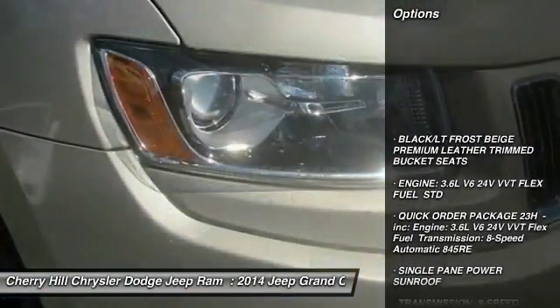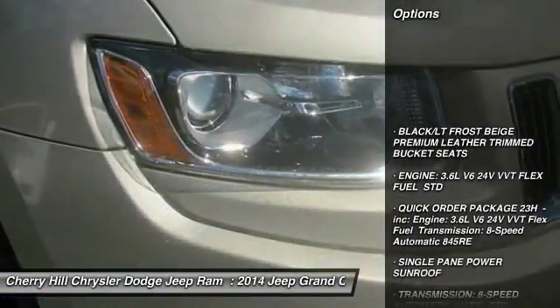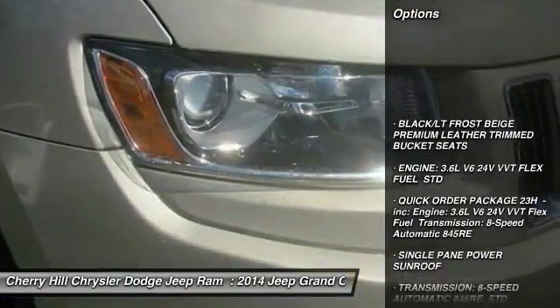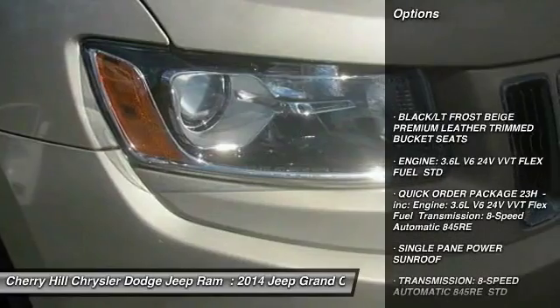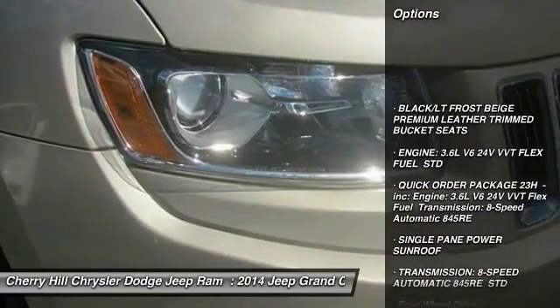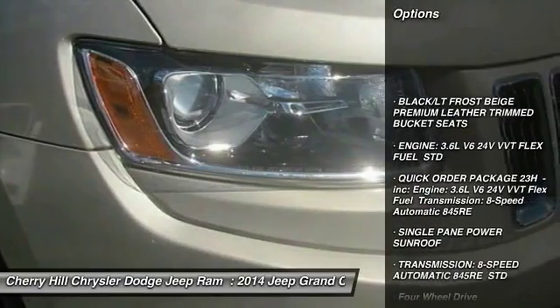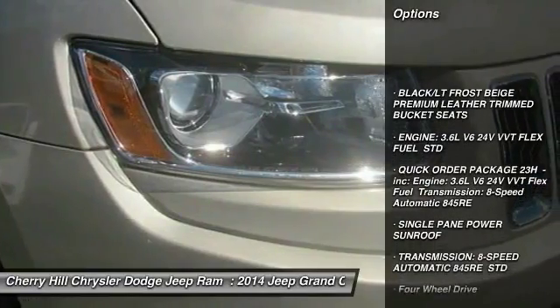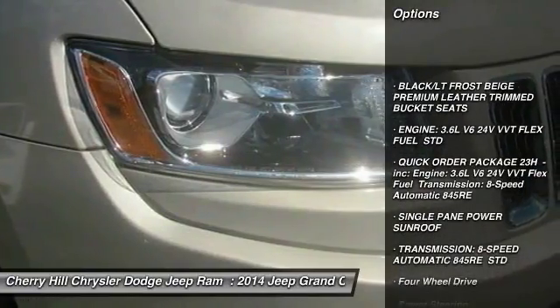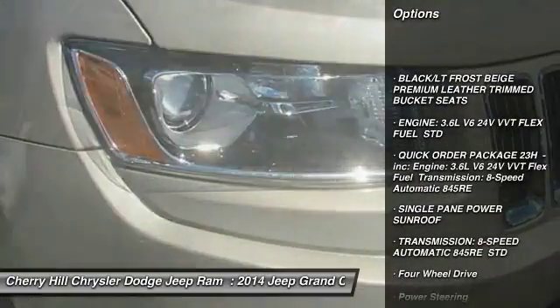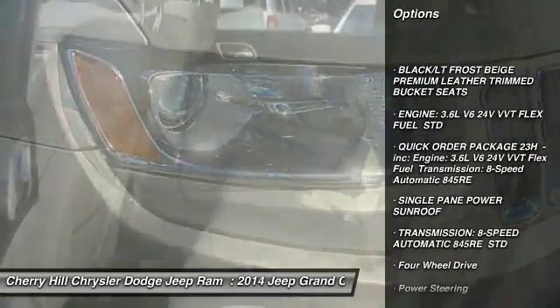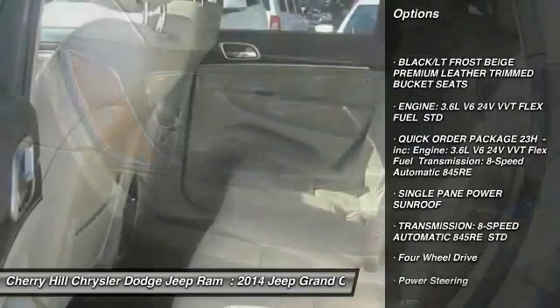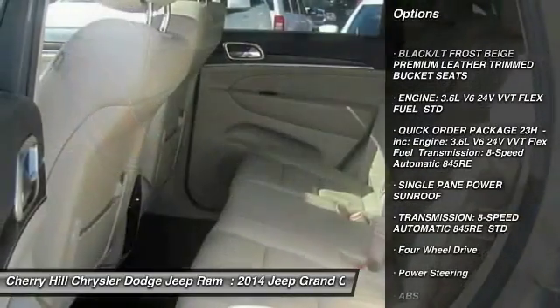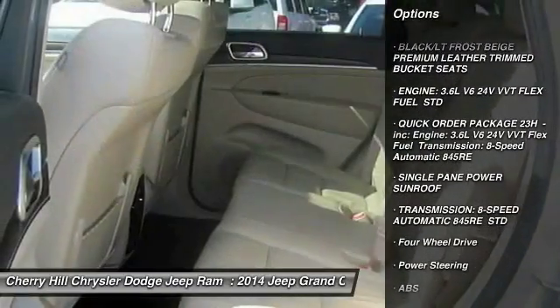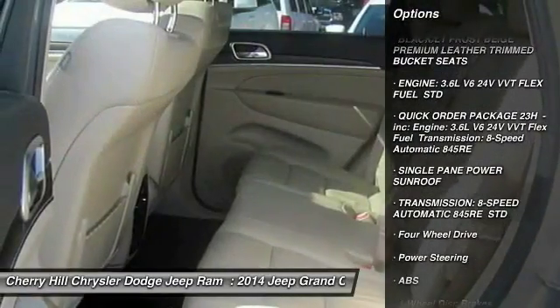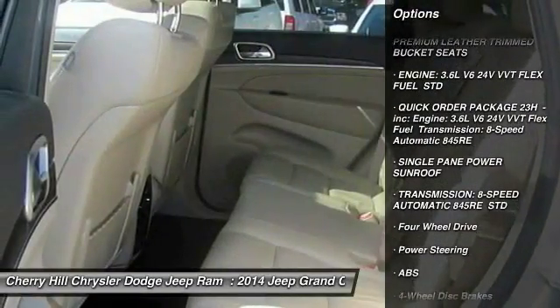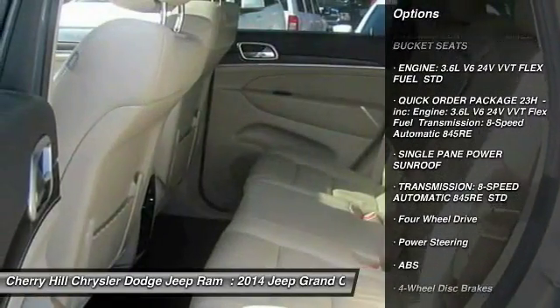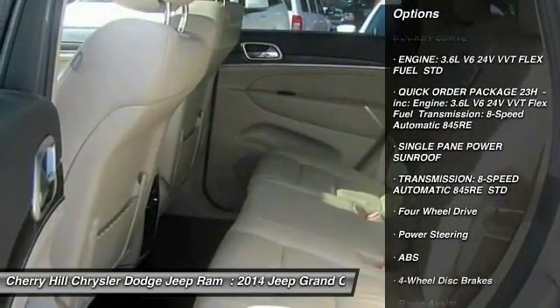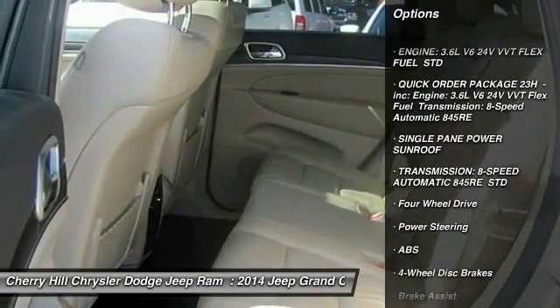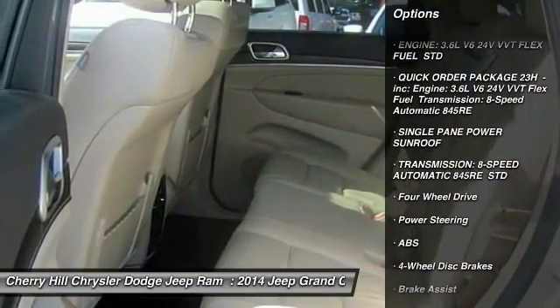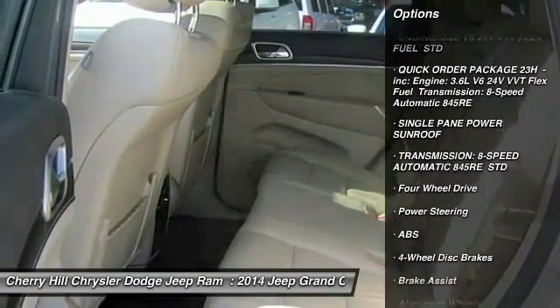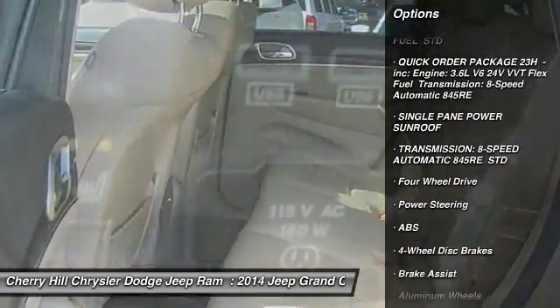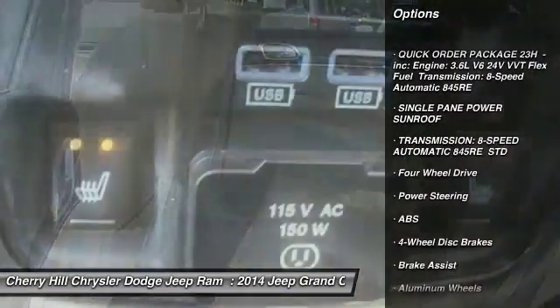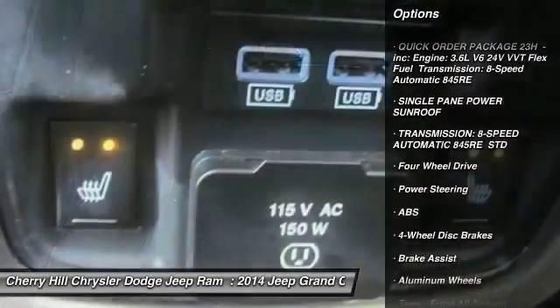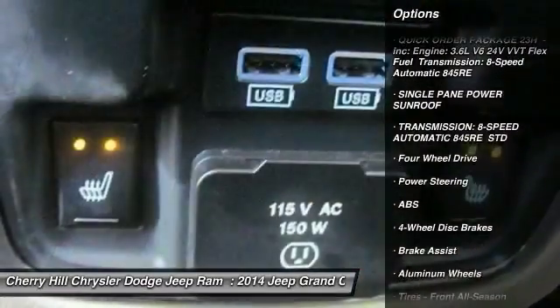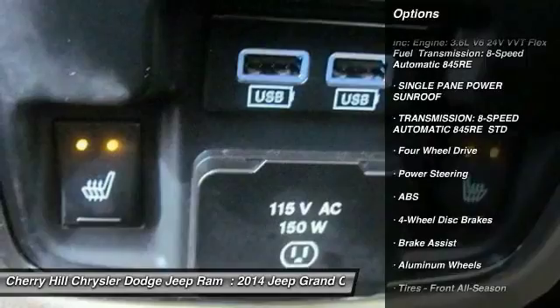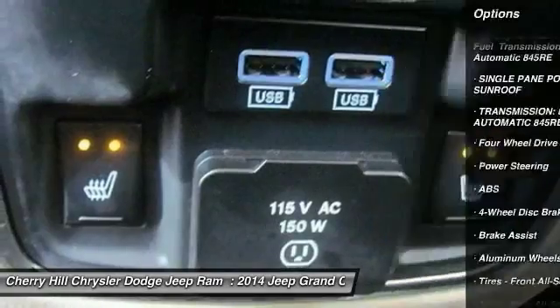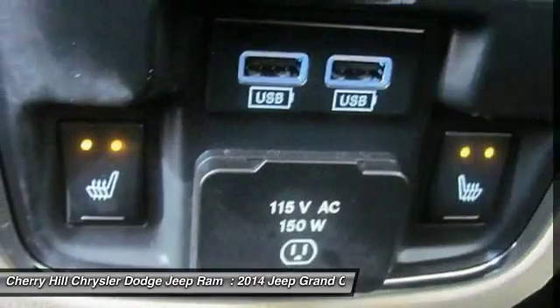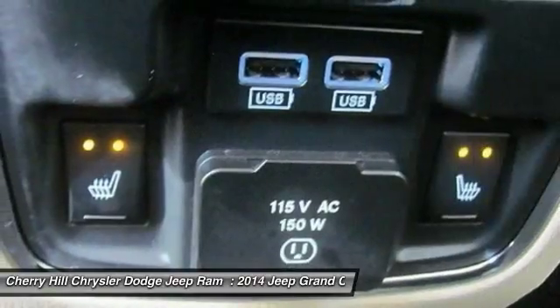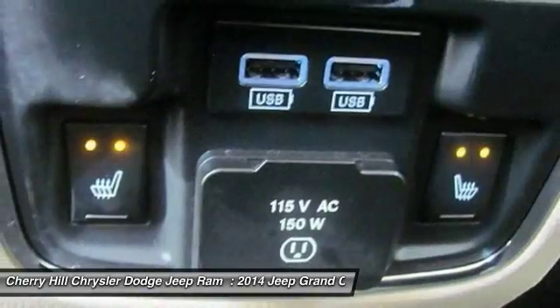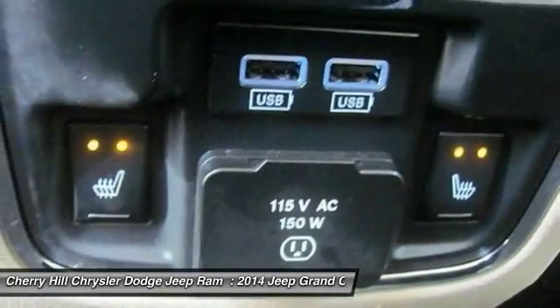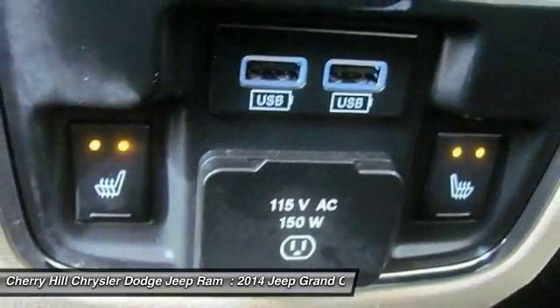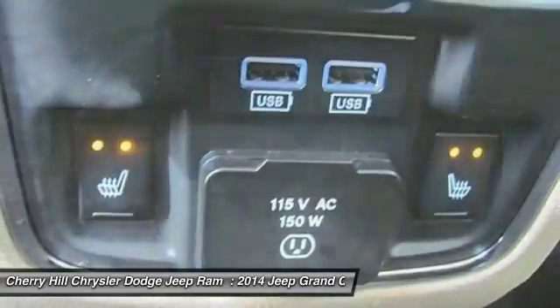Keyless entry, remote engine start, traction control, stability control, power passenger seat, anti-lock braking system.